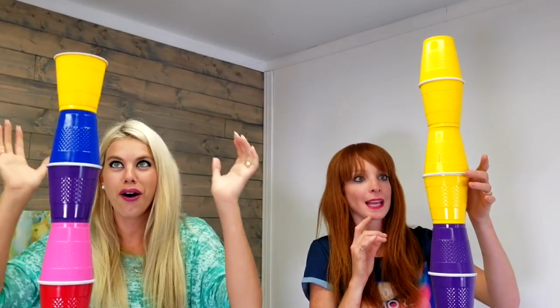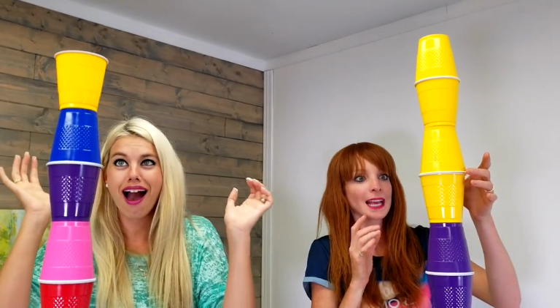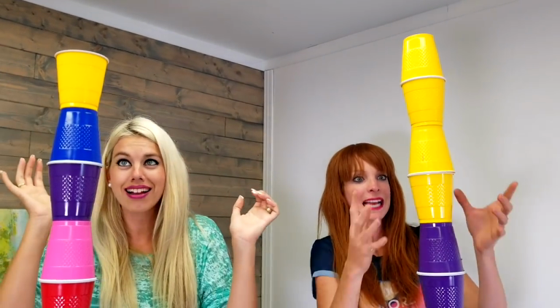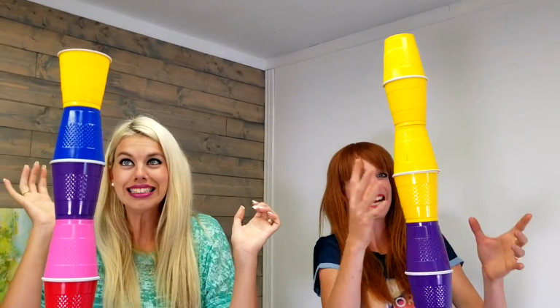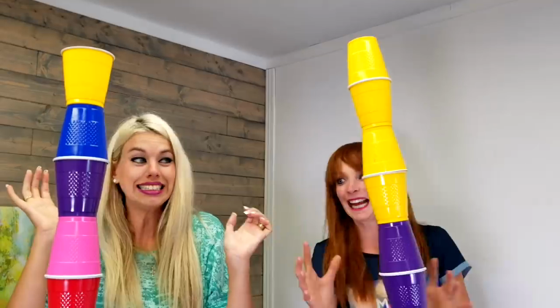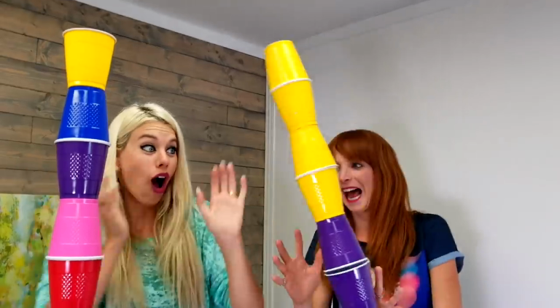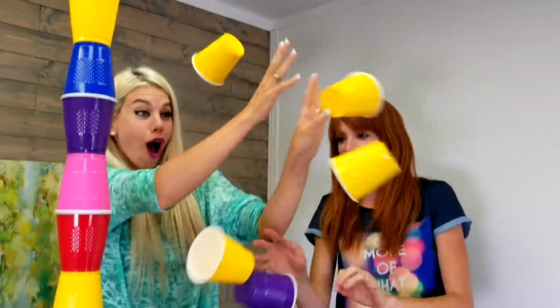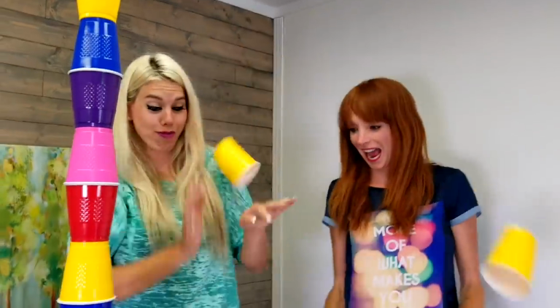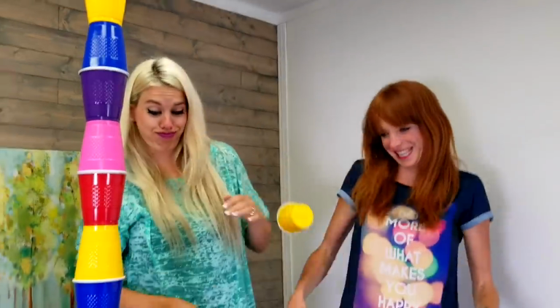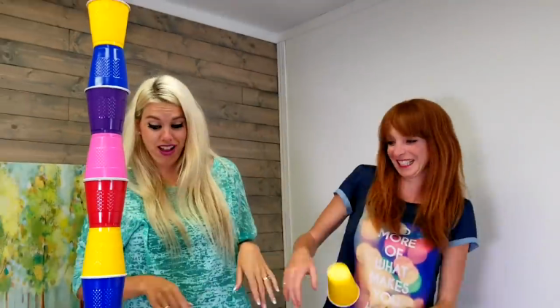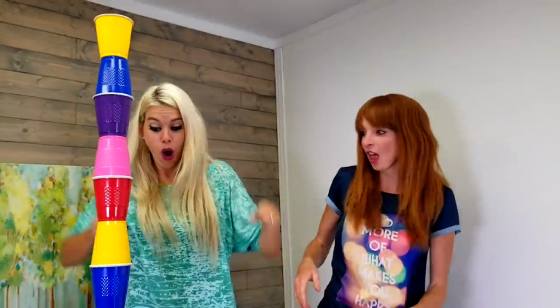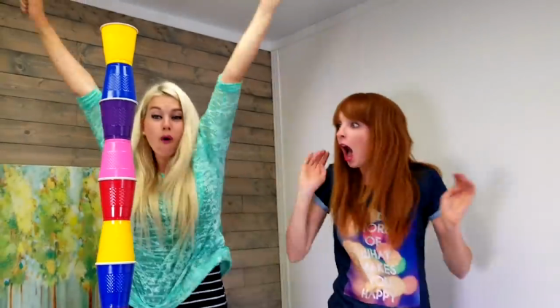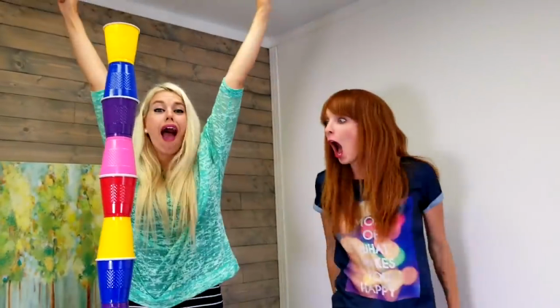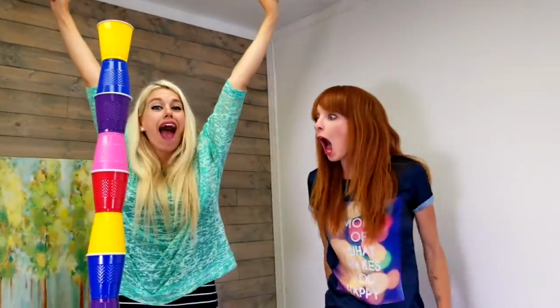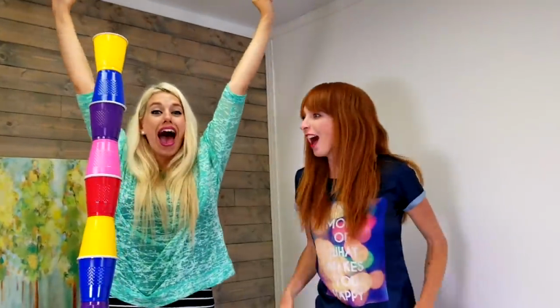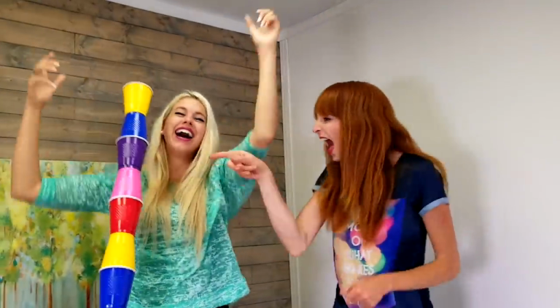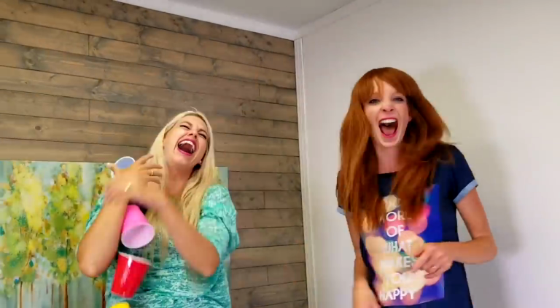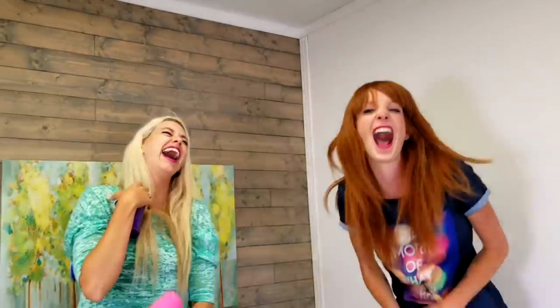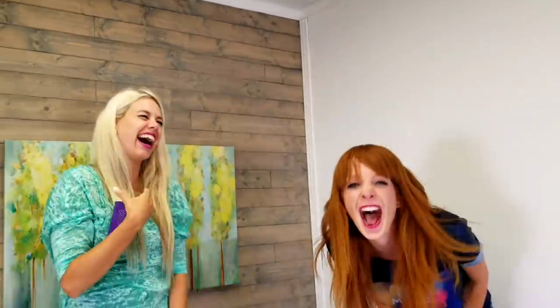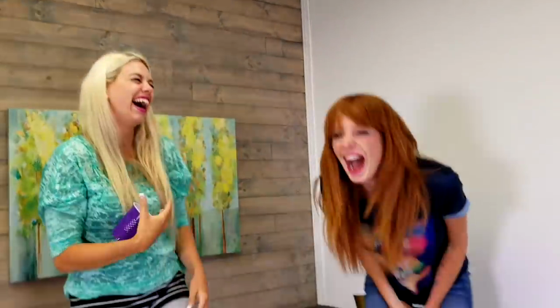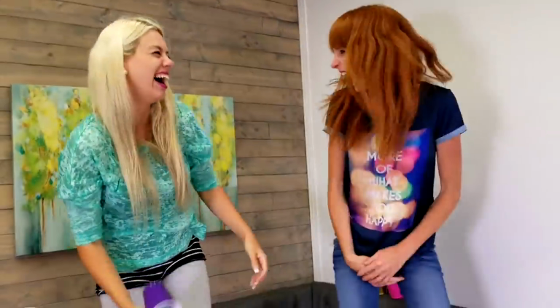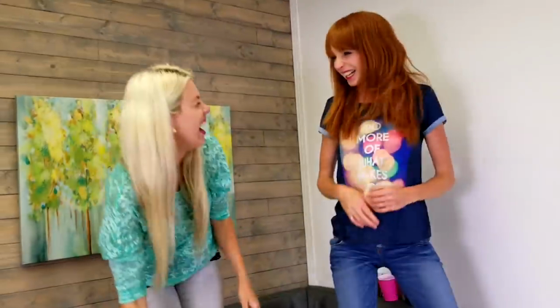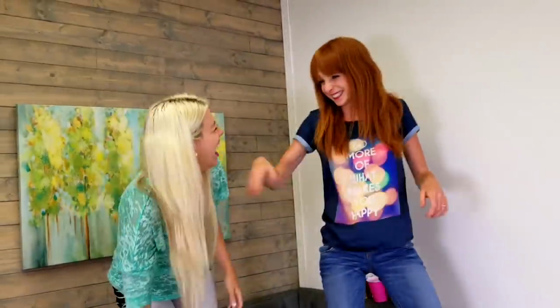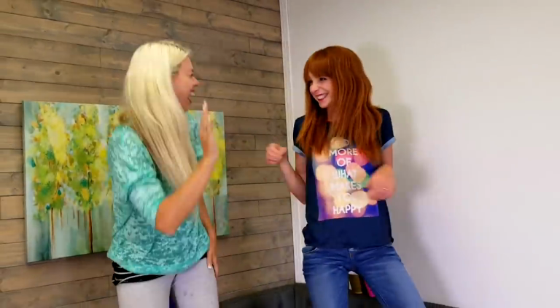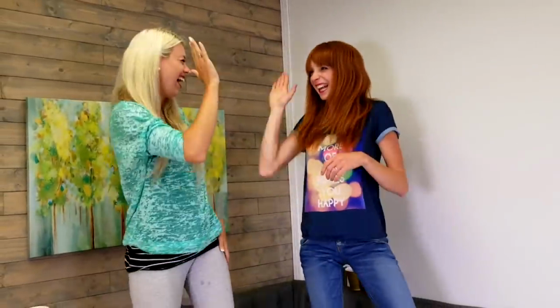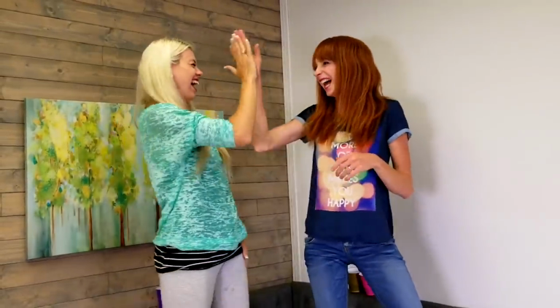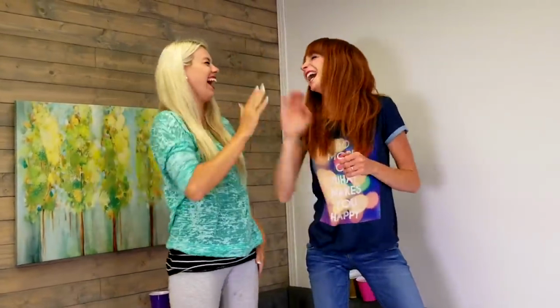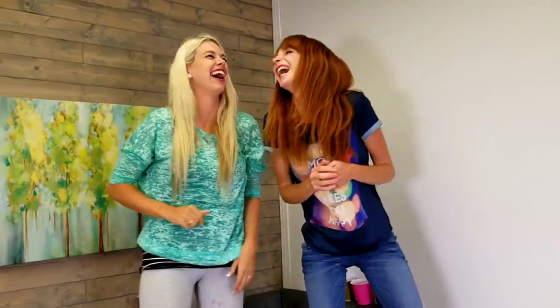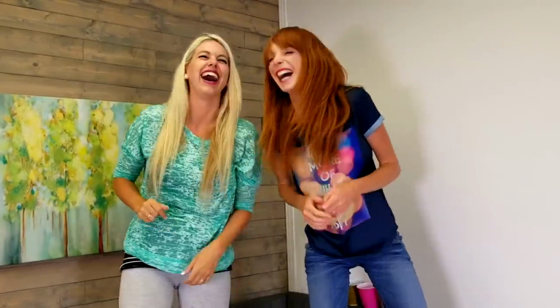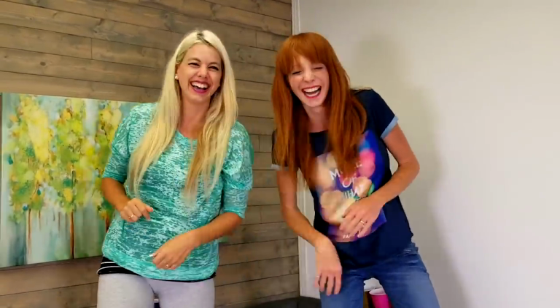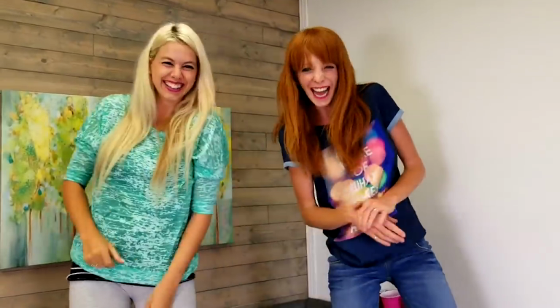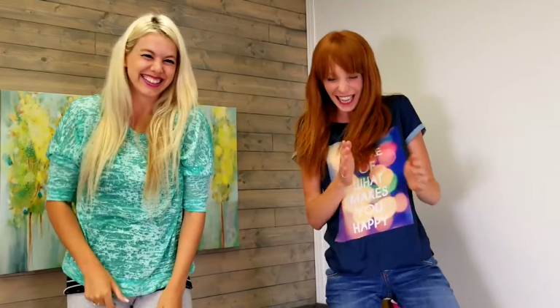Oh no! Woohoo! Good game. Good game sis. This was fun.